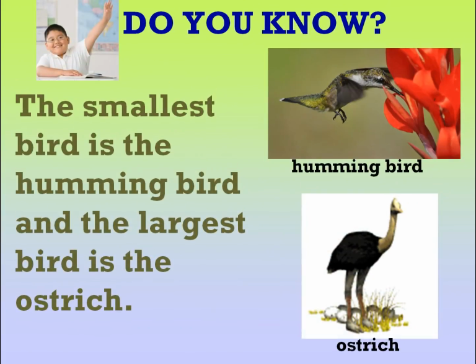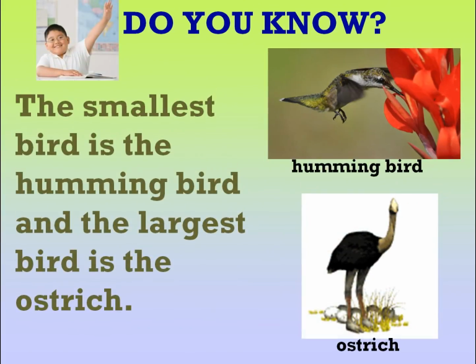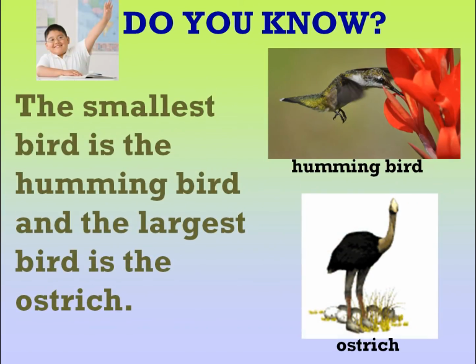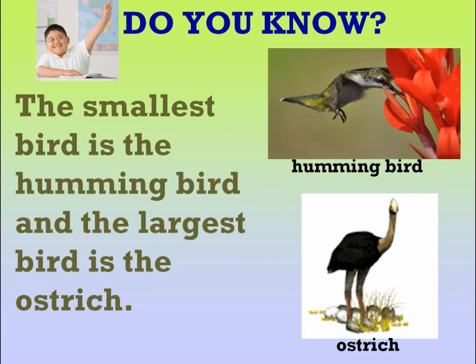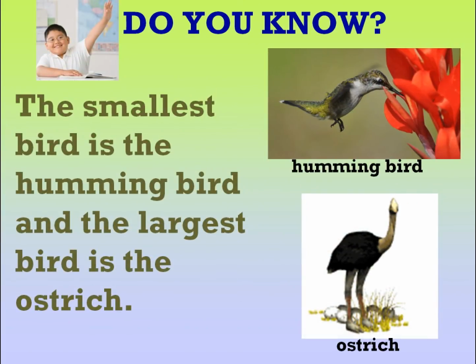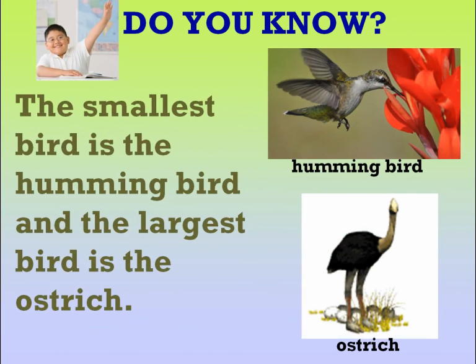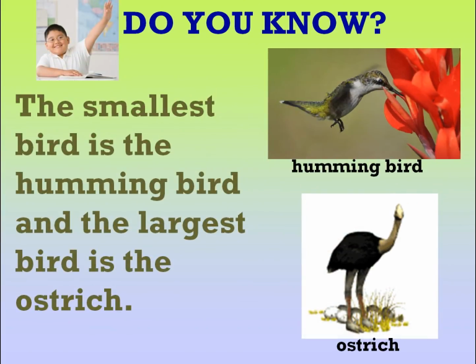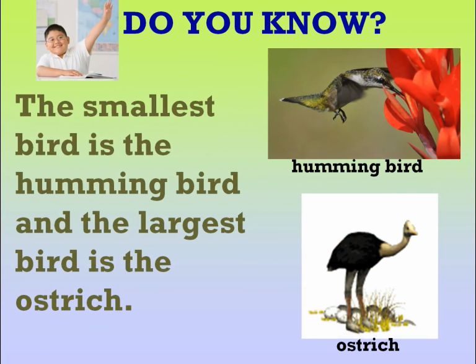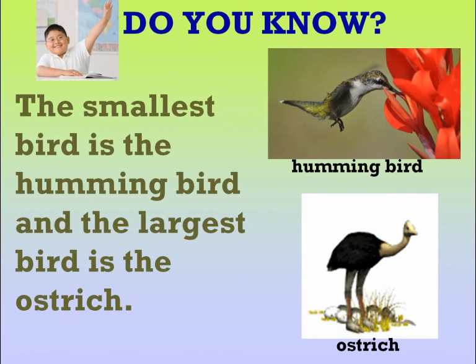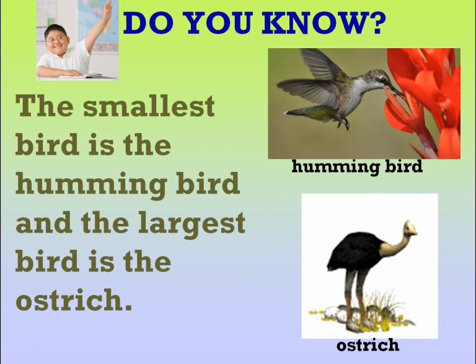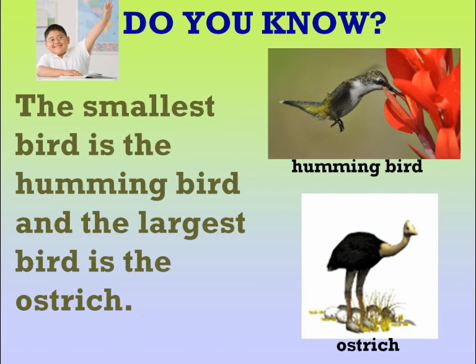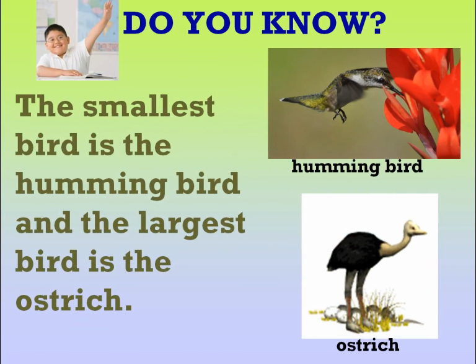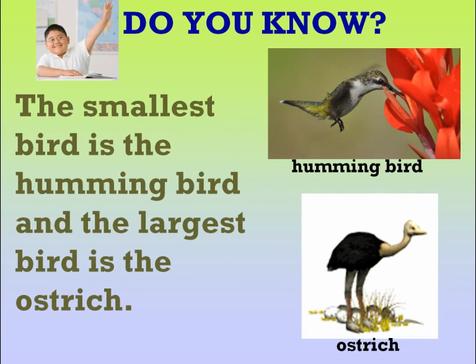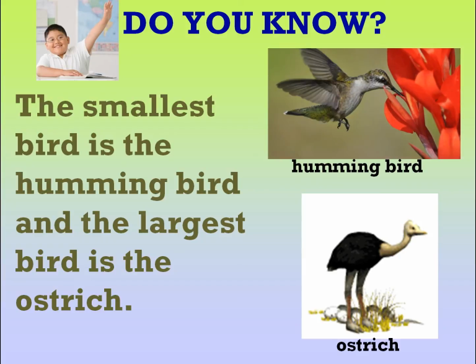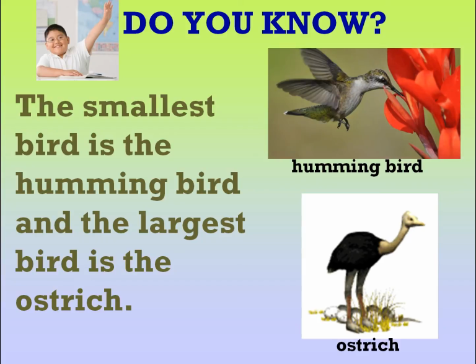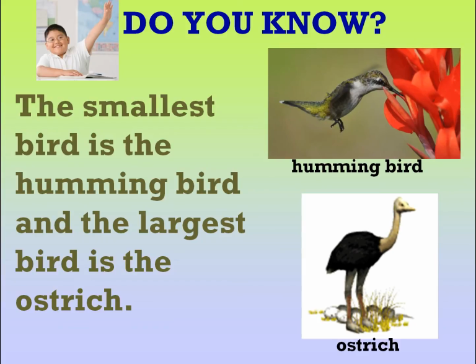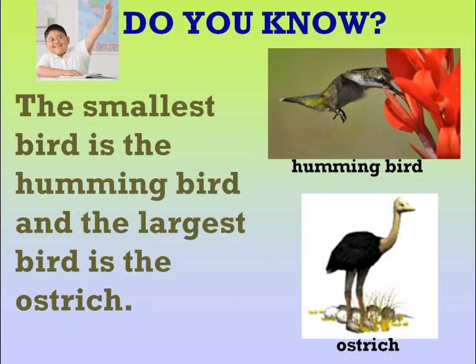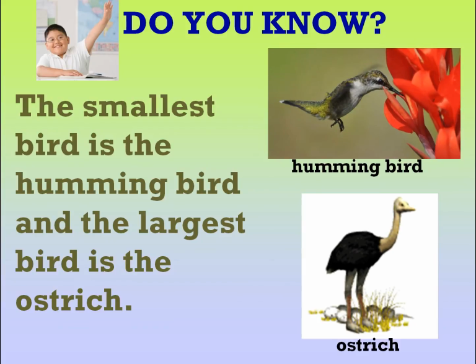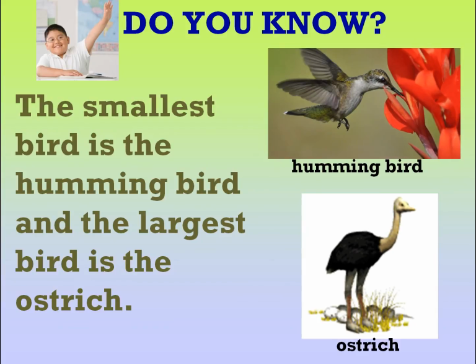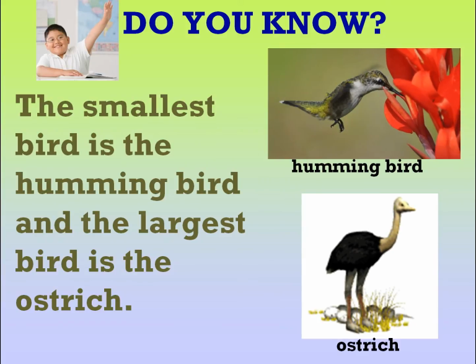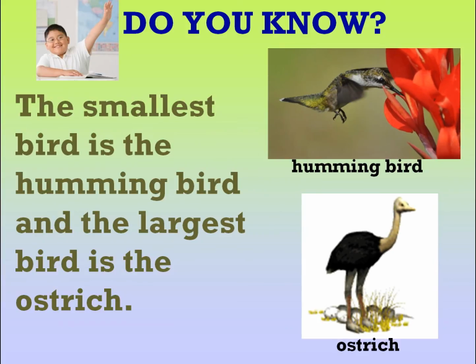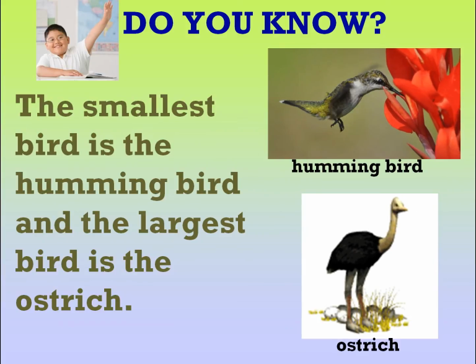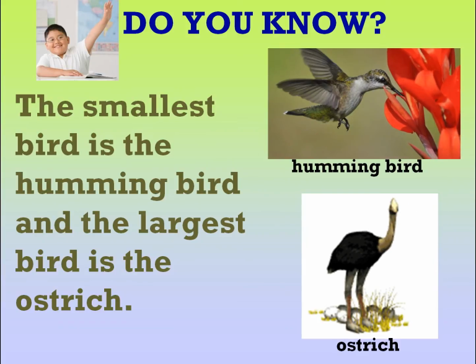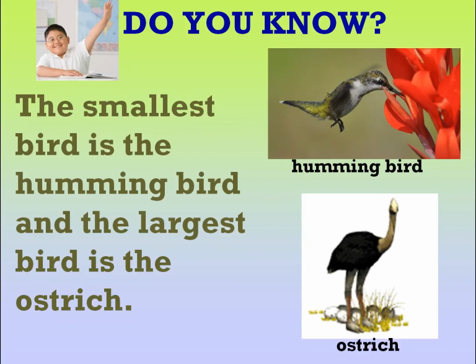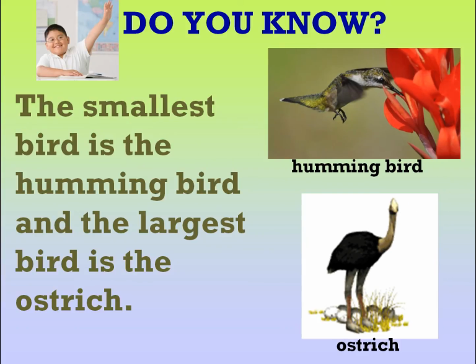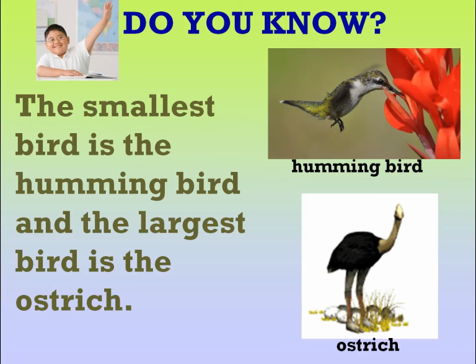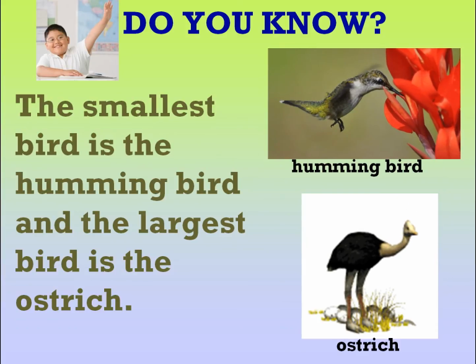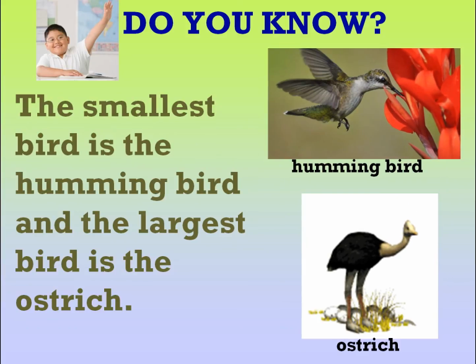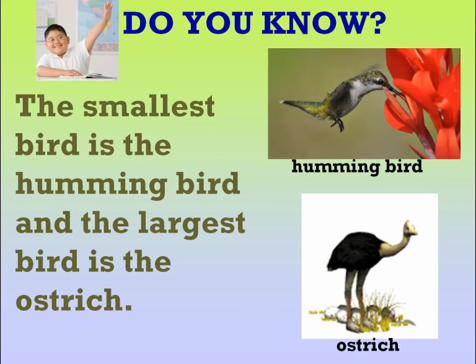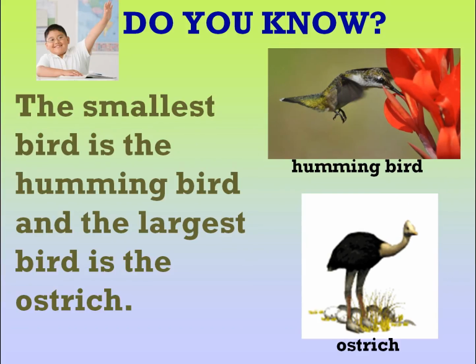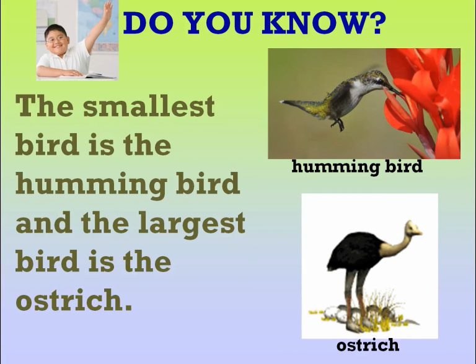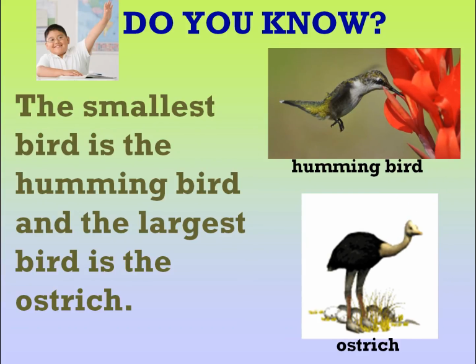Do you know? The smallest bird is the hummingbird and the largest bird is the ostrich.